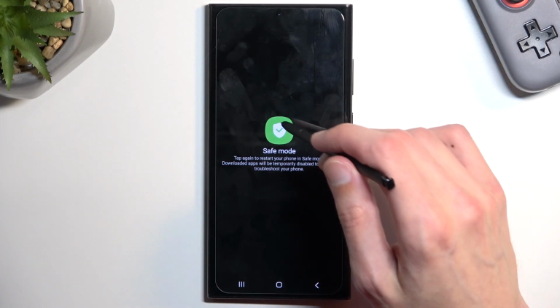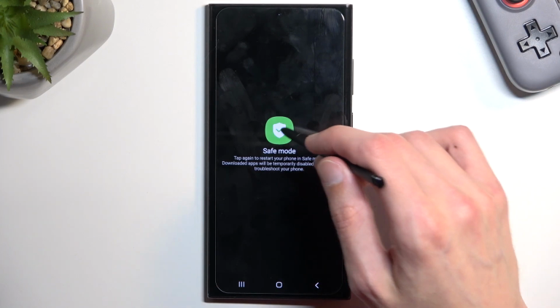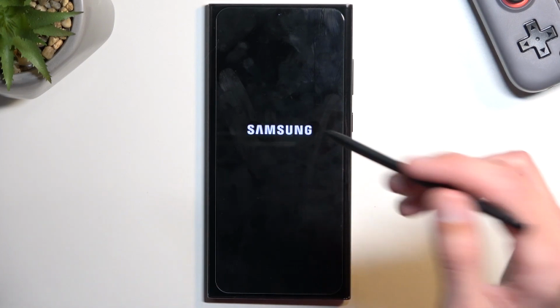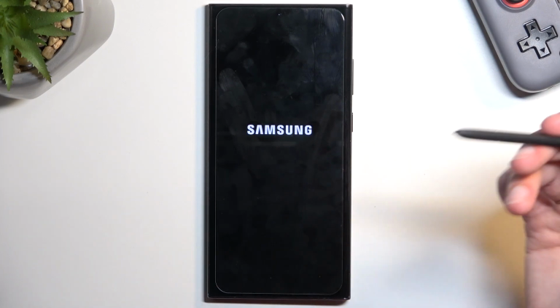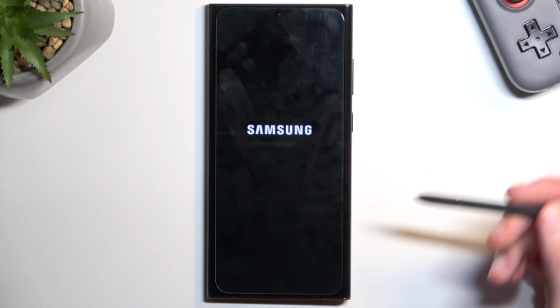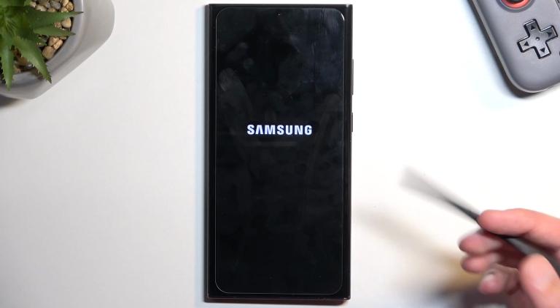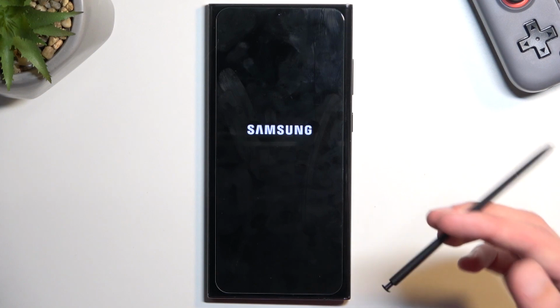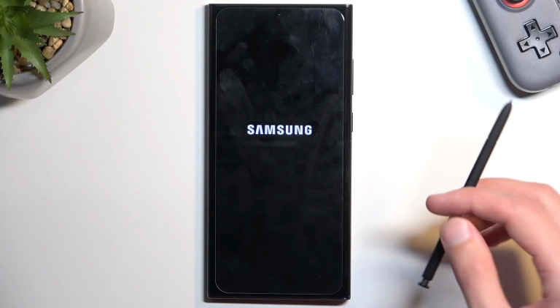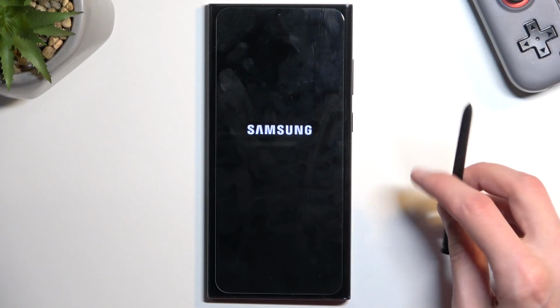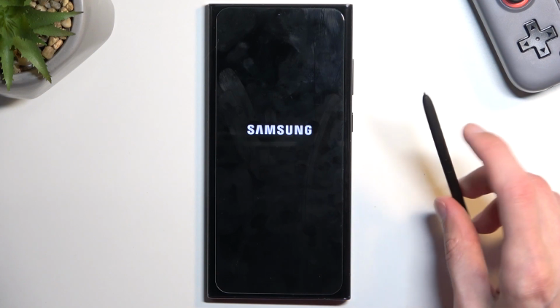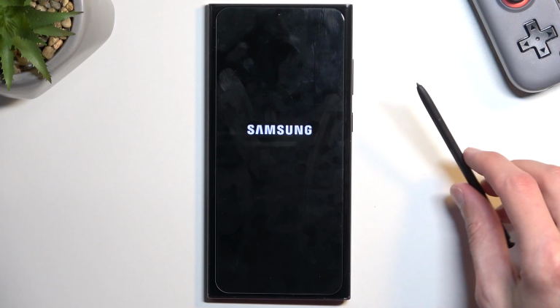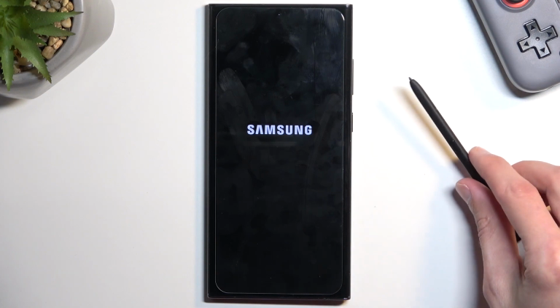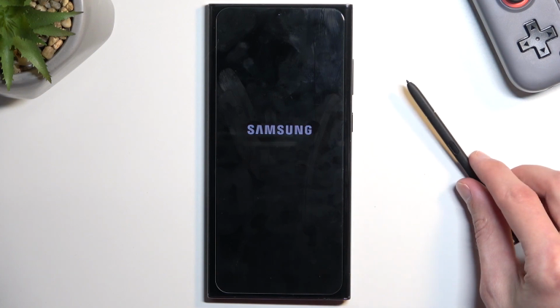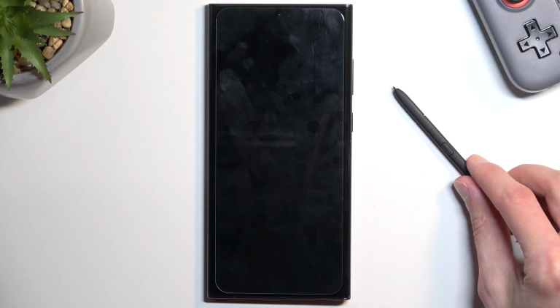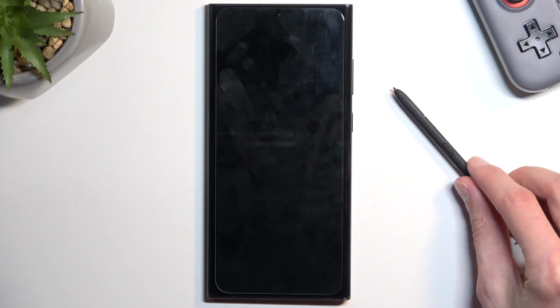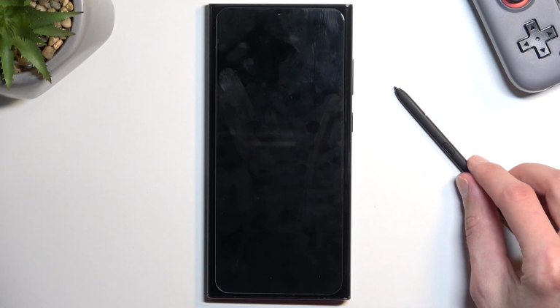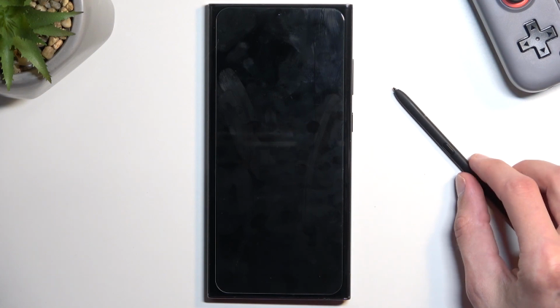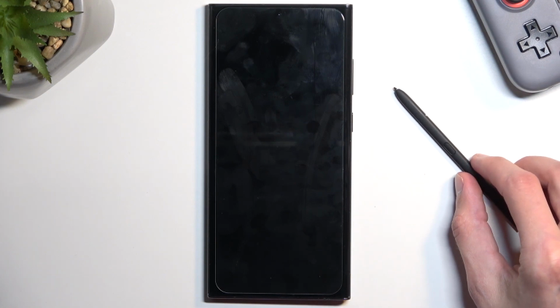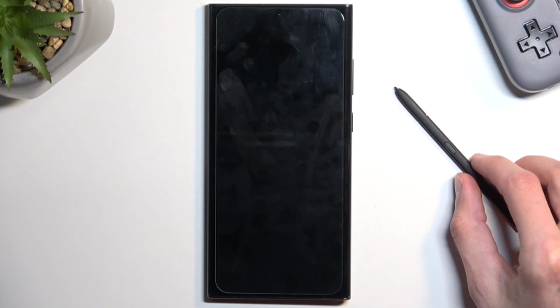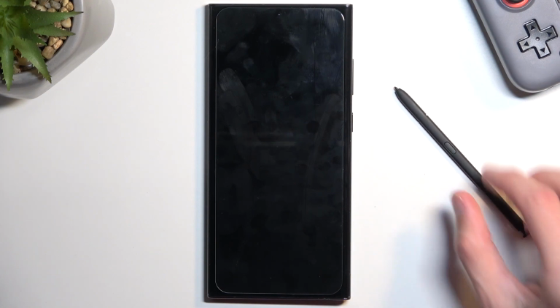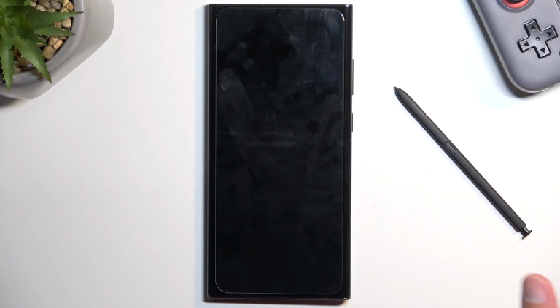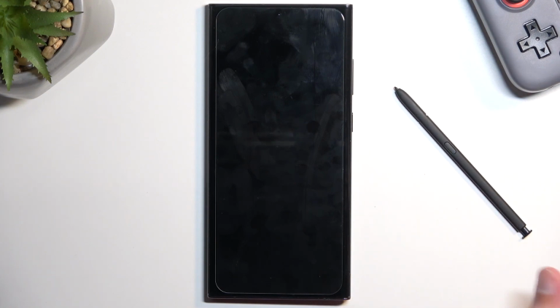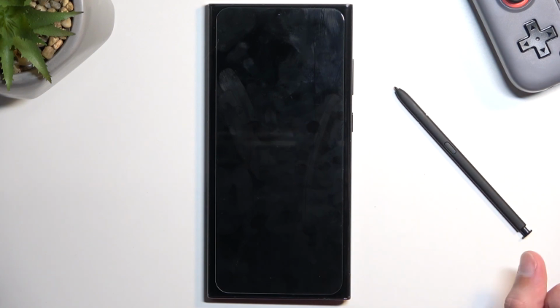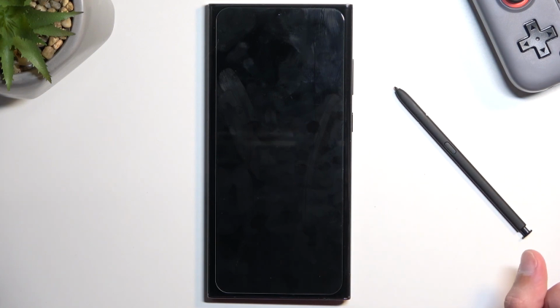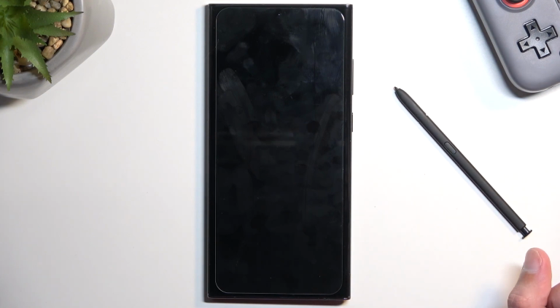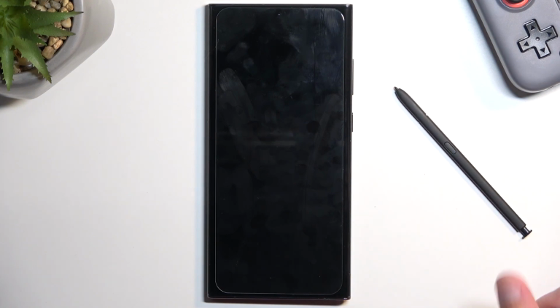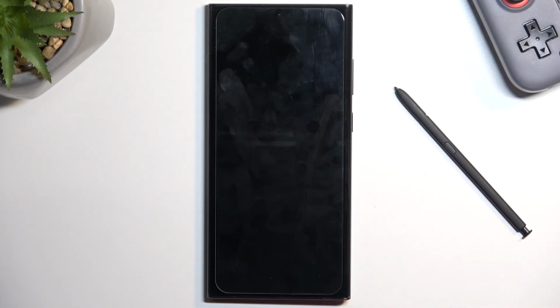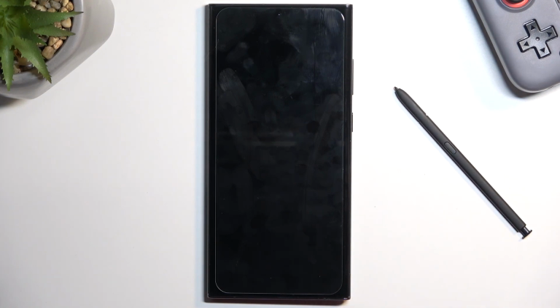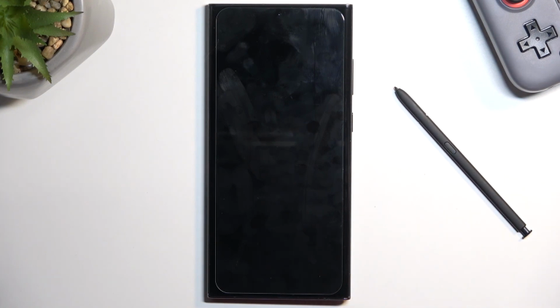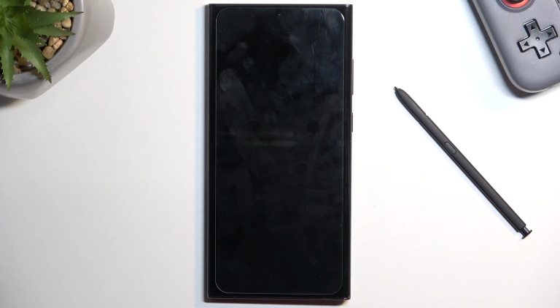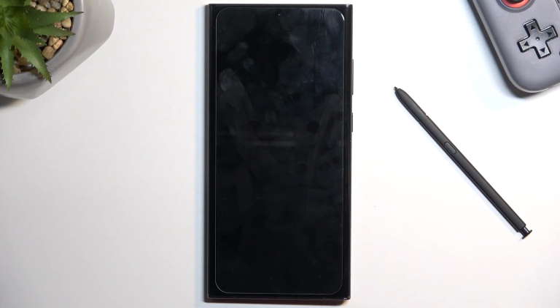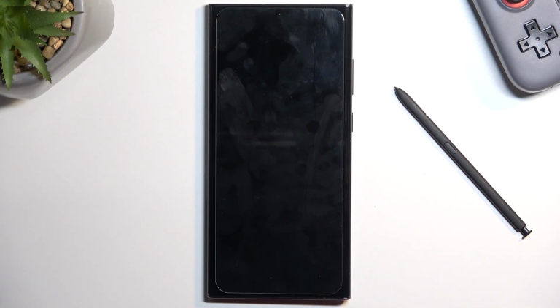So we're just going to press on that once more. Now it will begin rebooting the device, and once it boots up it will be in safe mode.